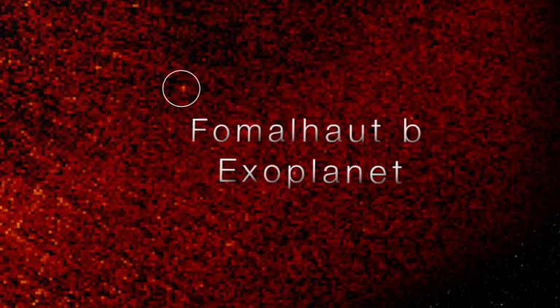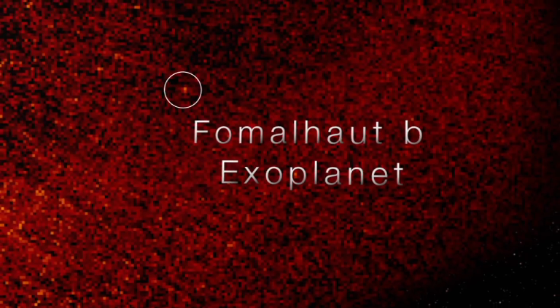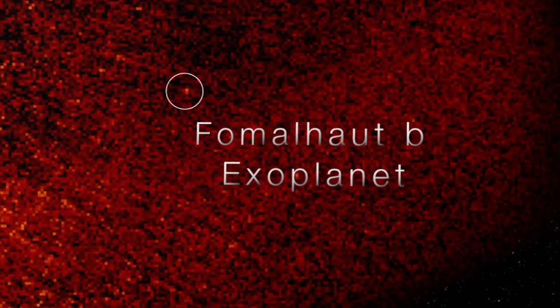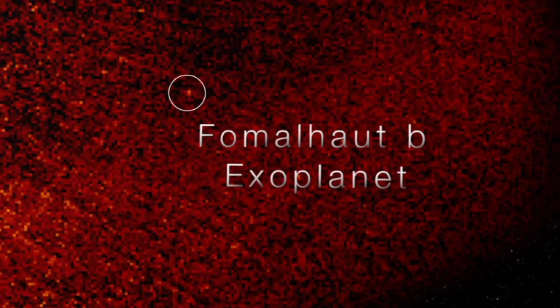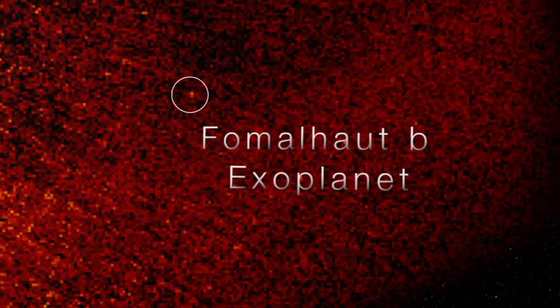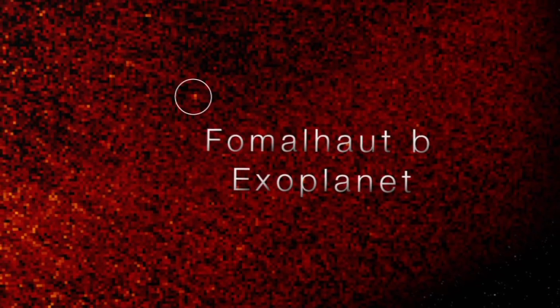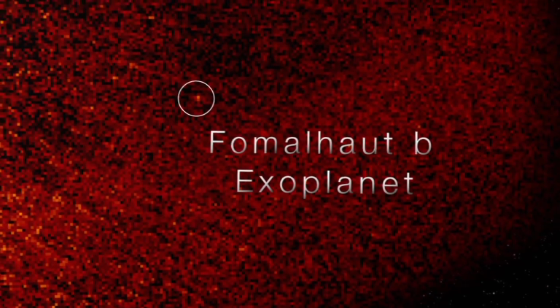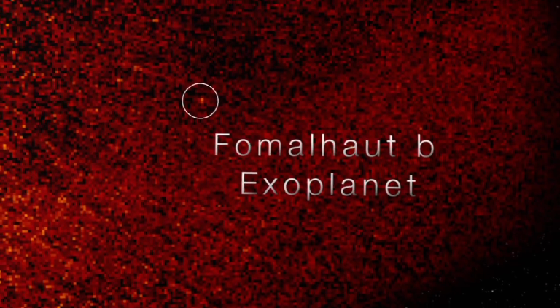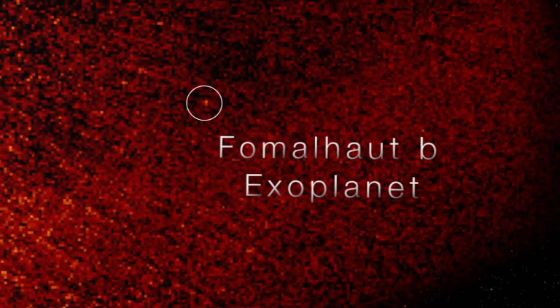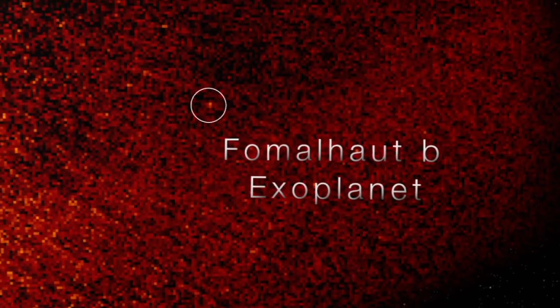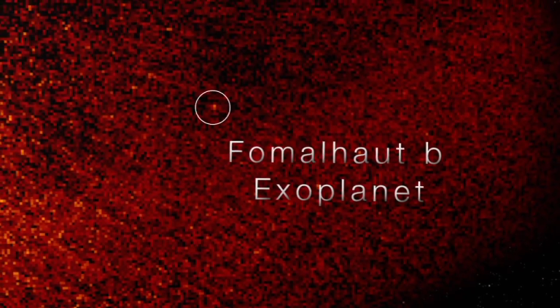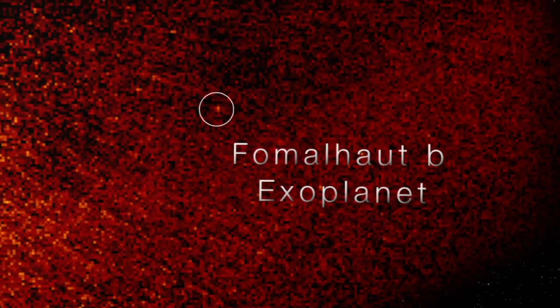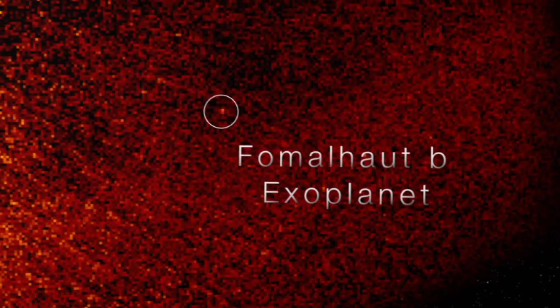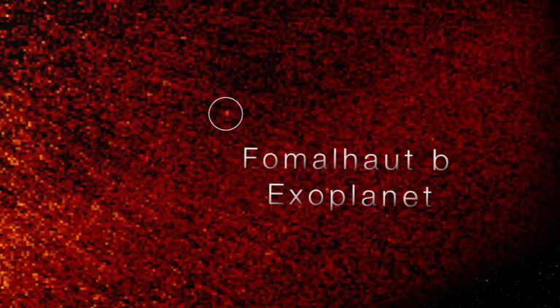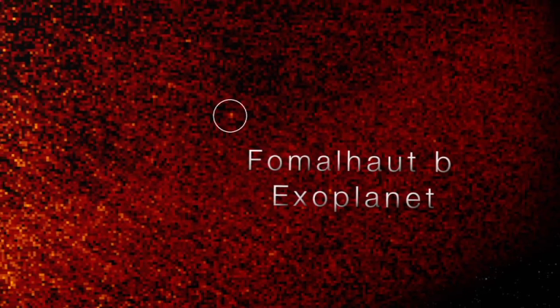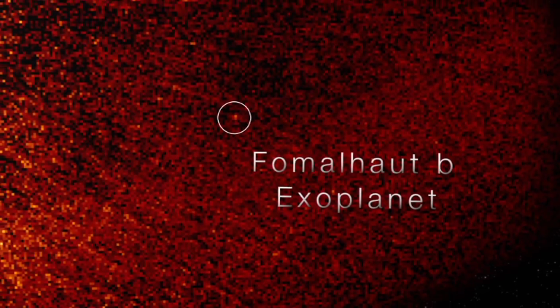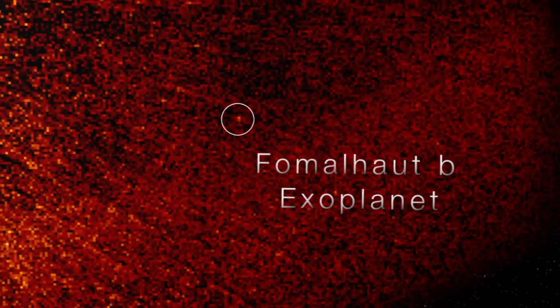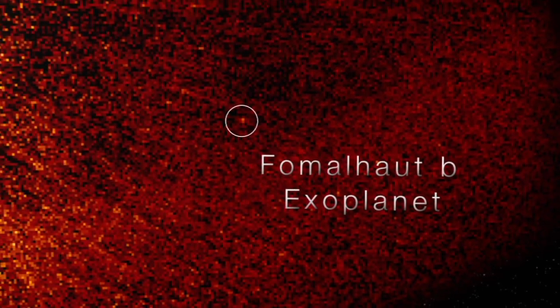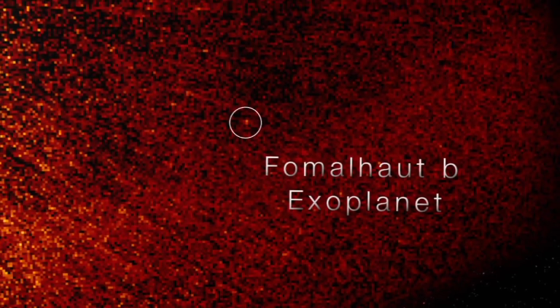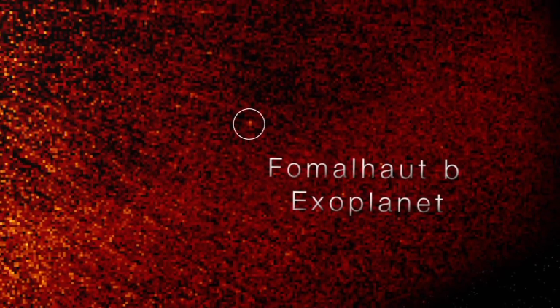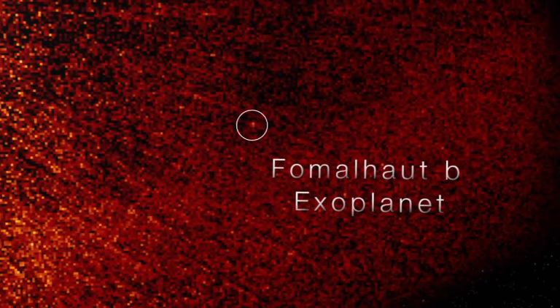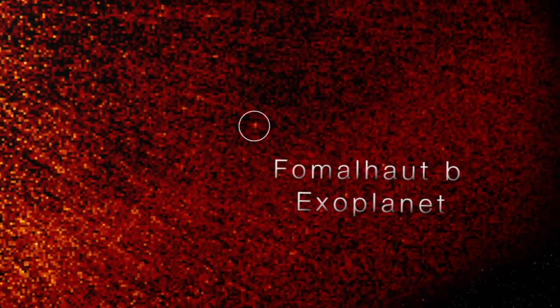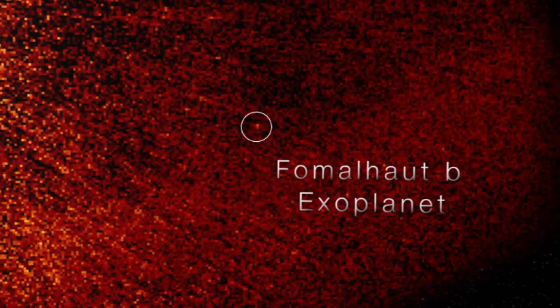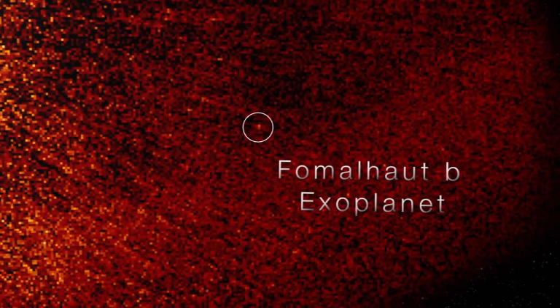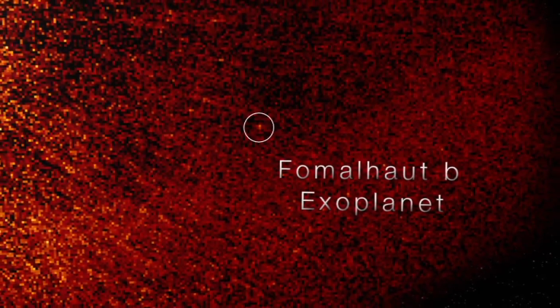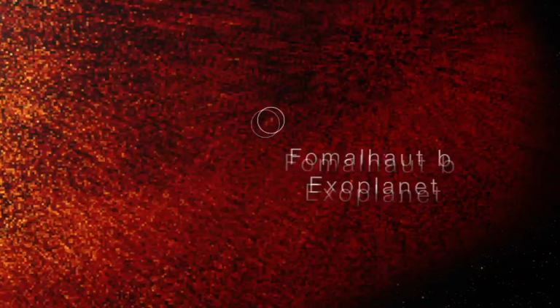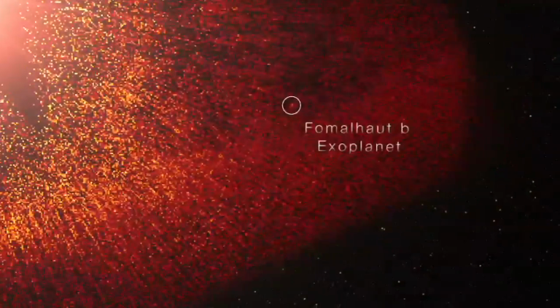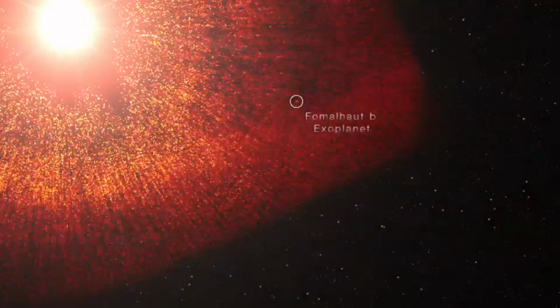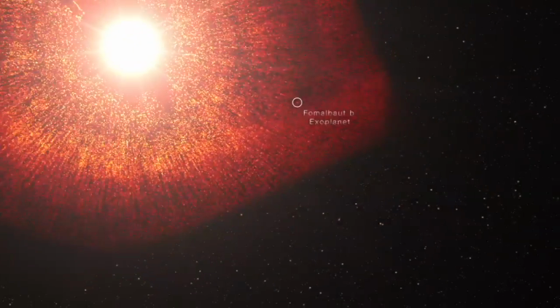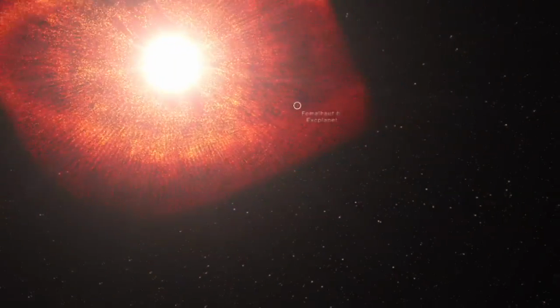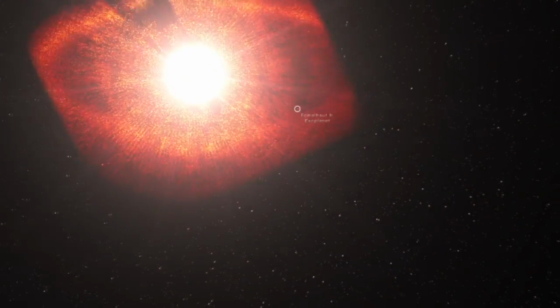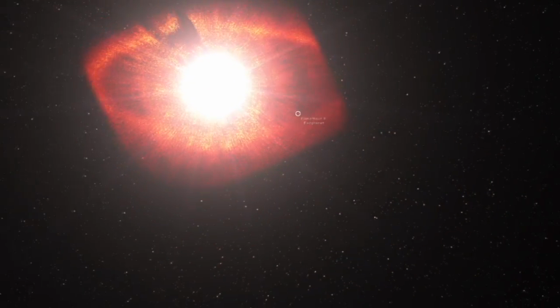Dust around other stars can tell us a lot about possible planets. Just as in our own solar system, it could reveal Neptune.